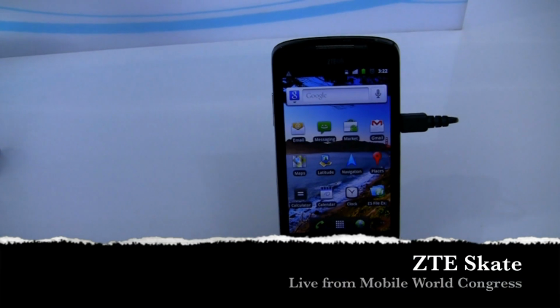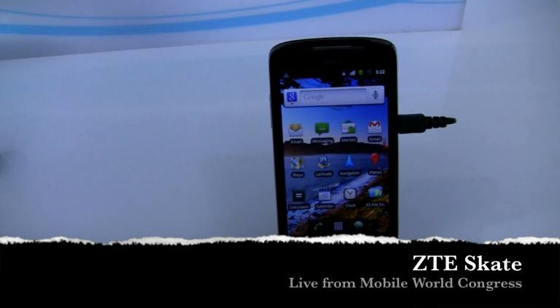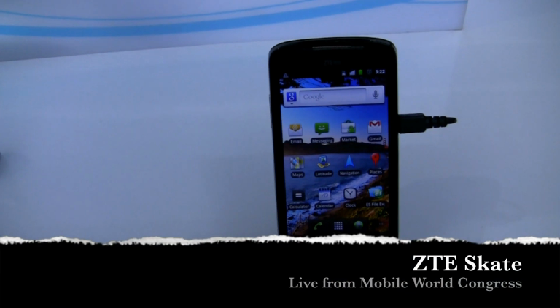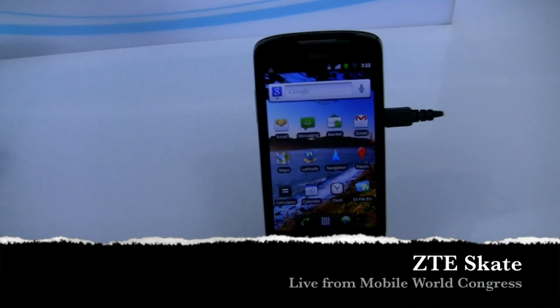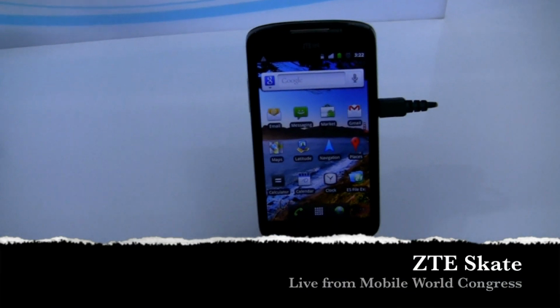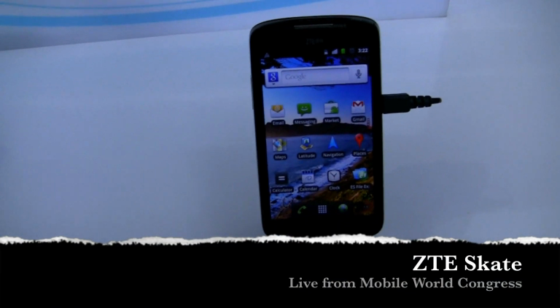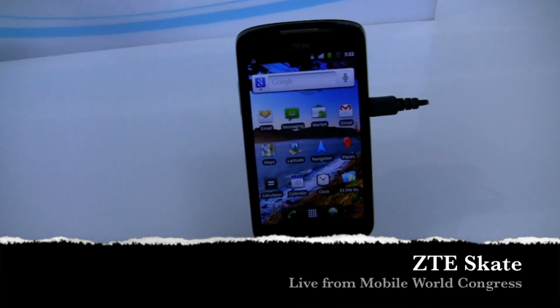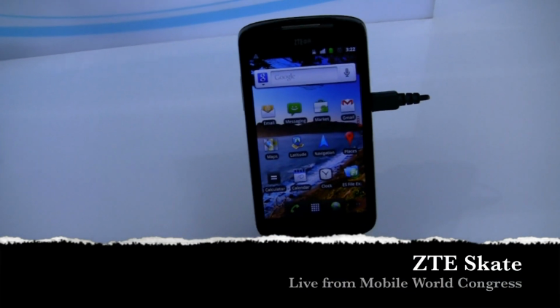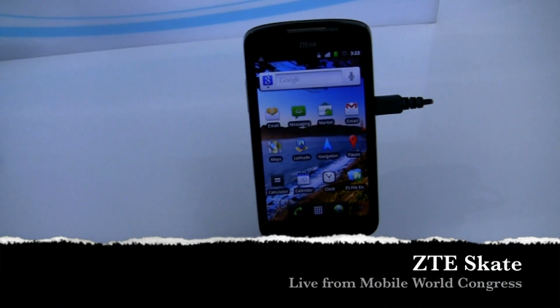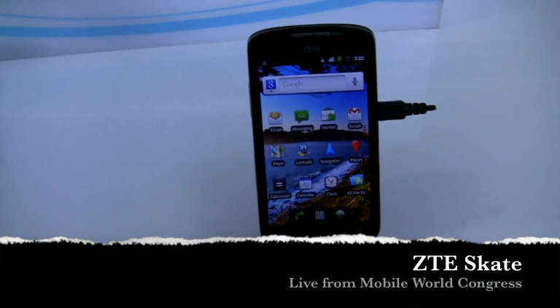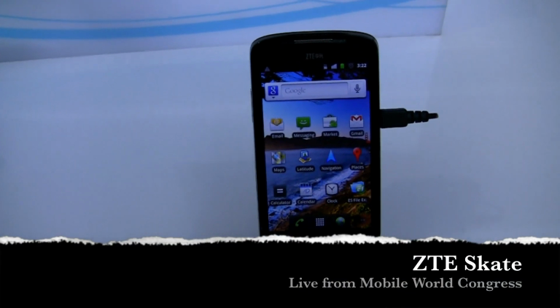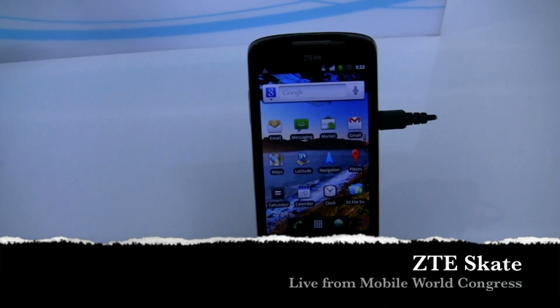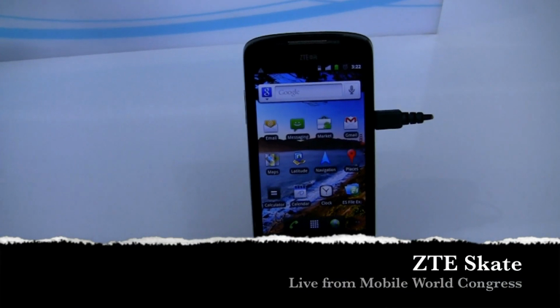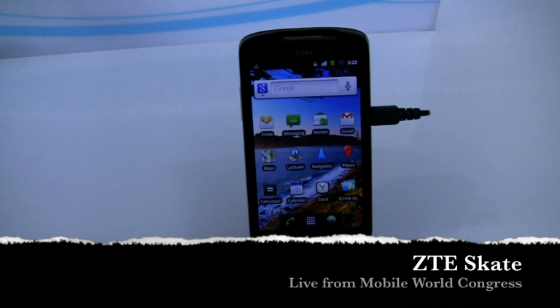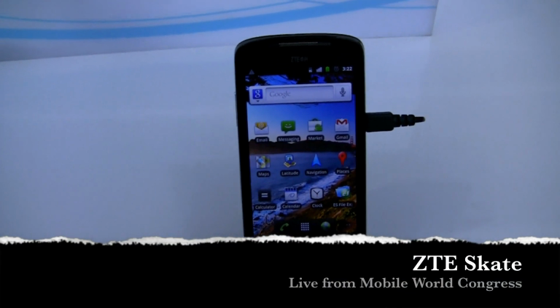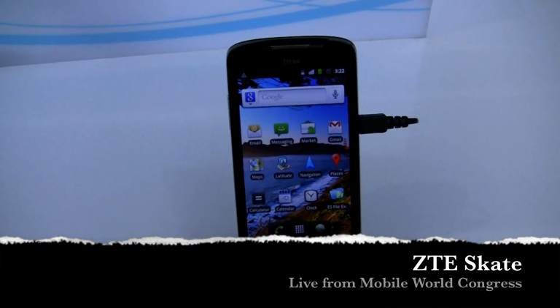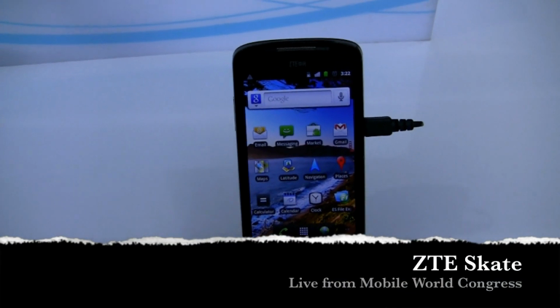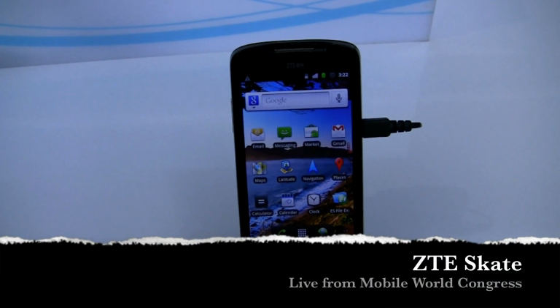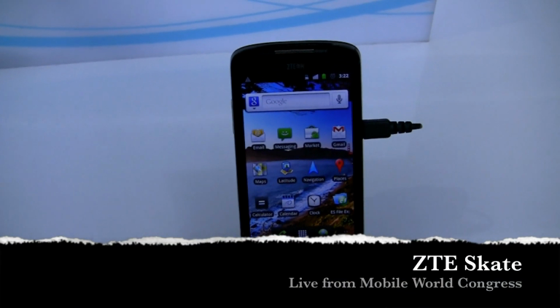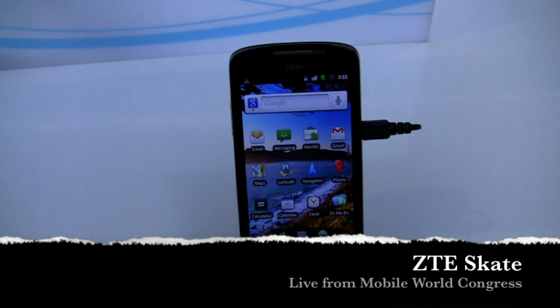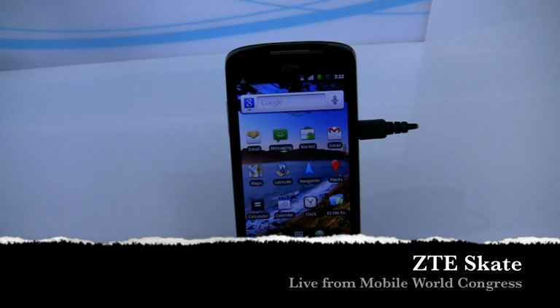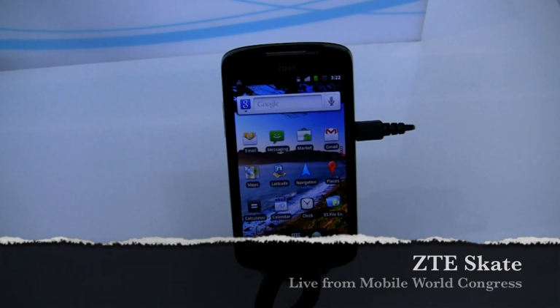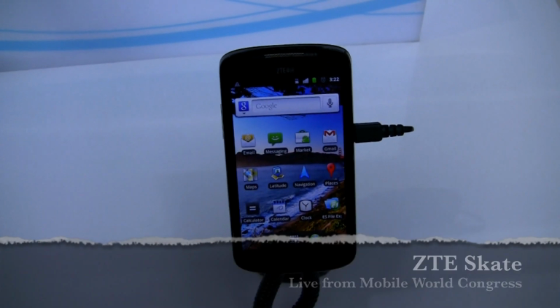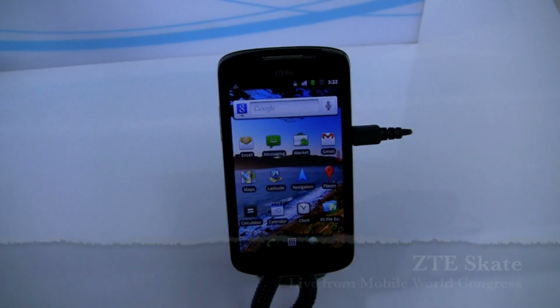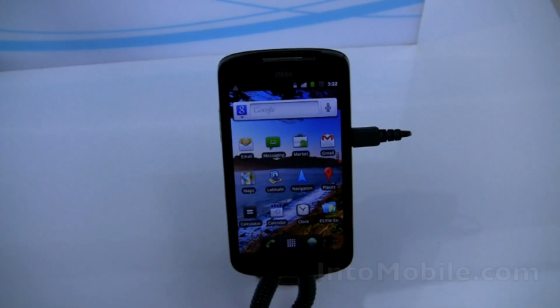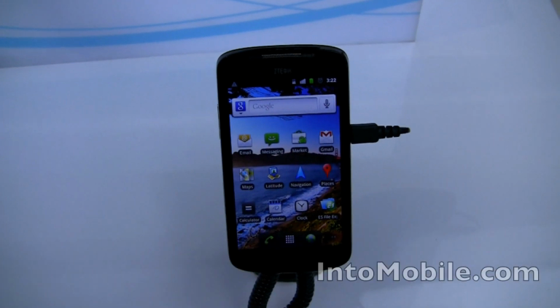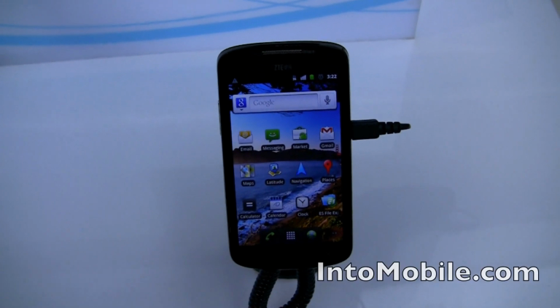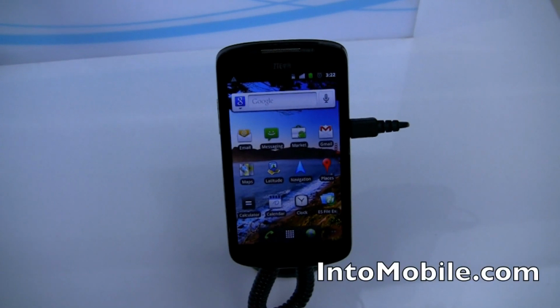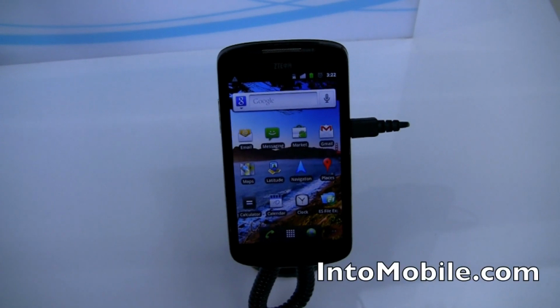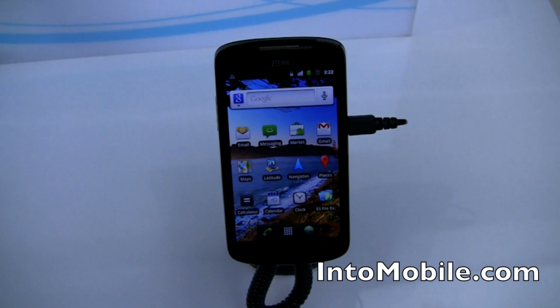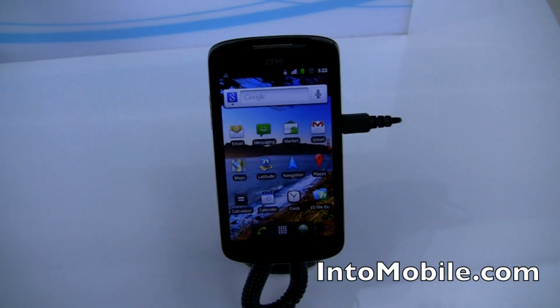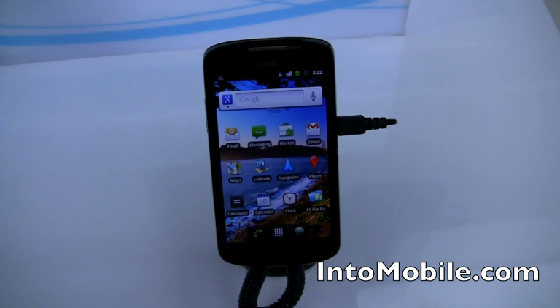Hi guys, this is Simon Sage from IntuMobile. We're taking a look at the ZTE Skate.